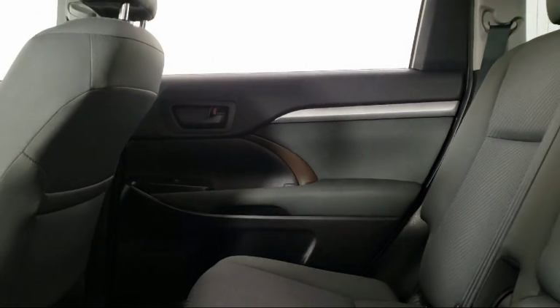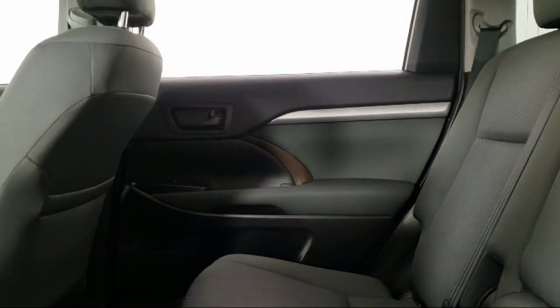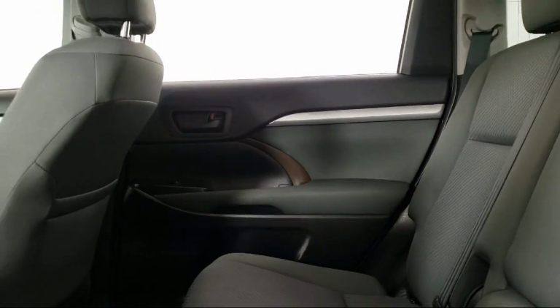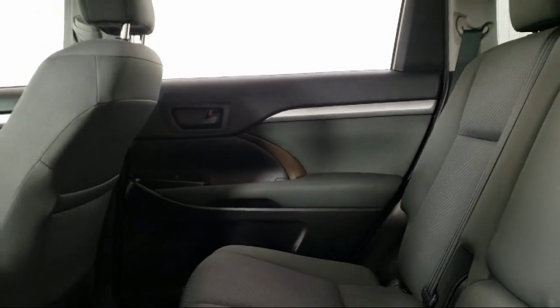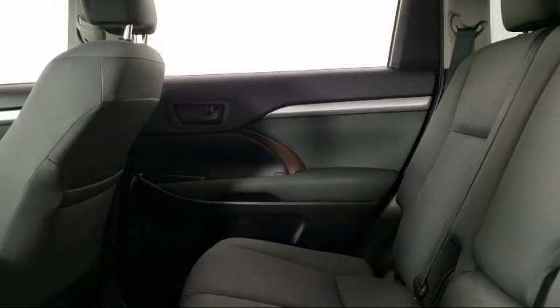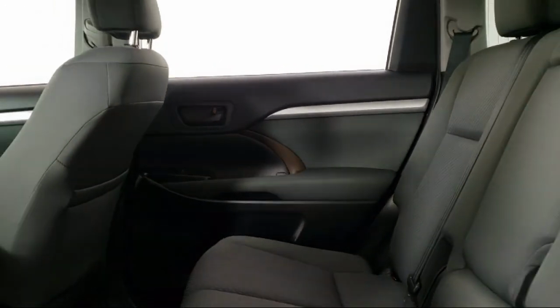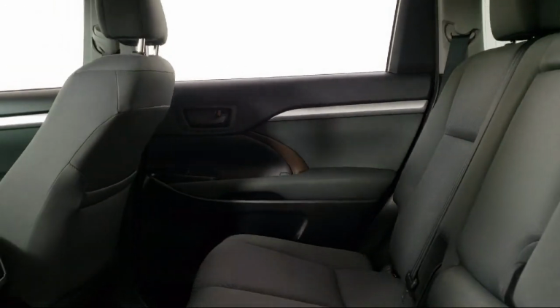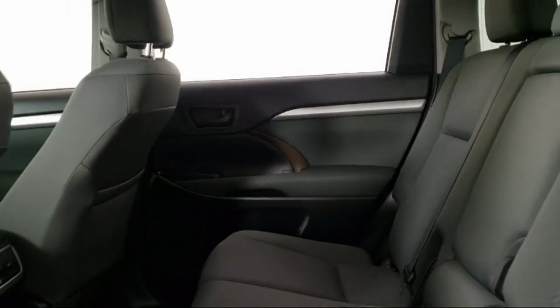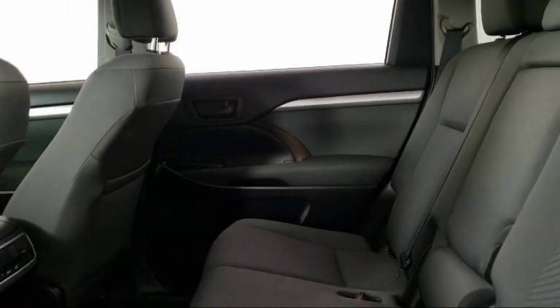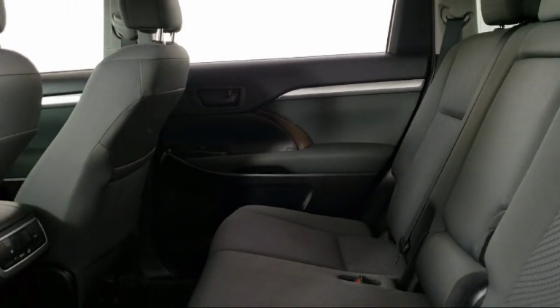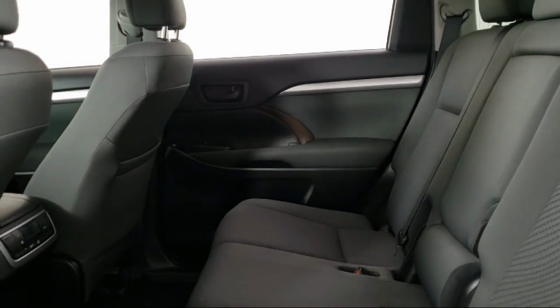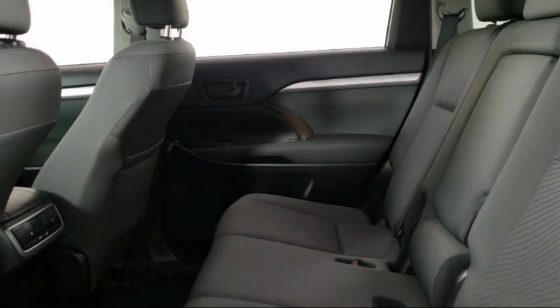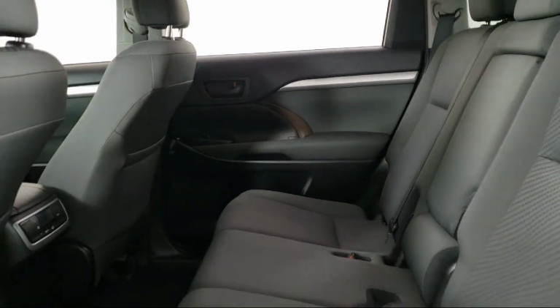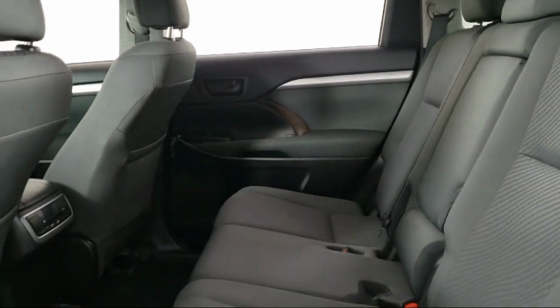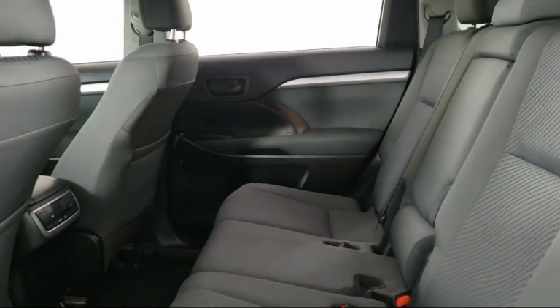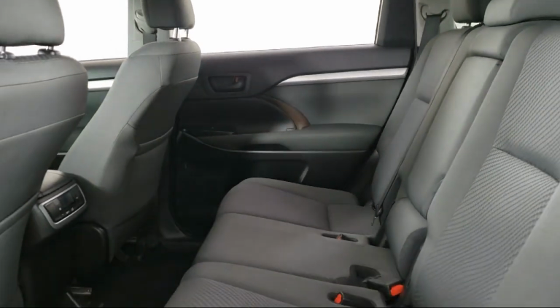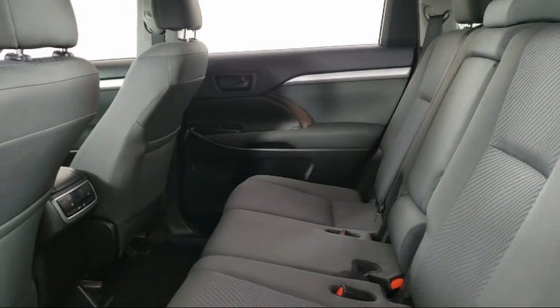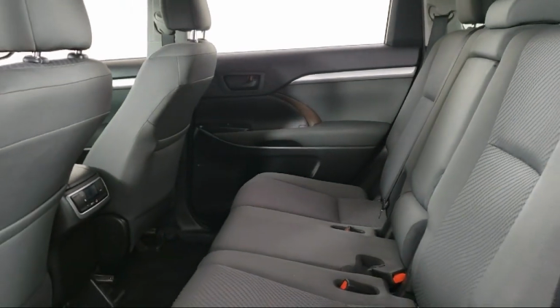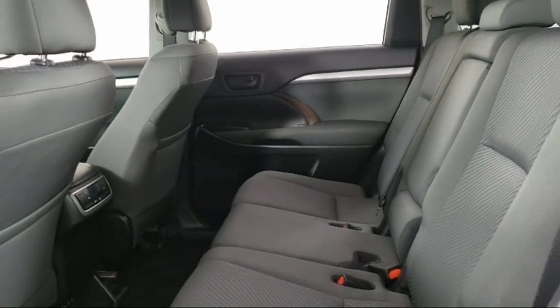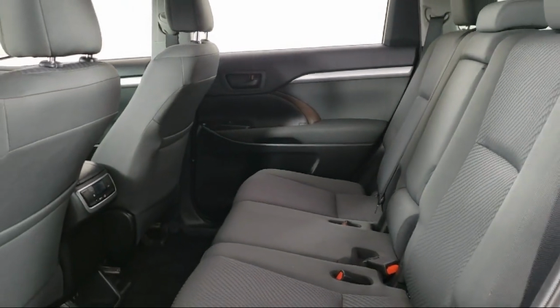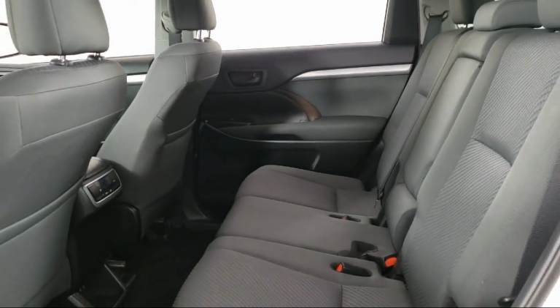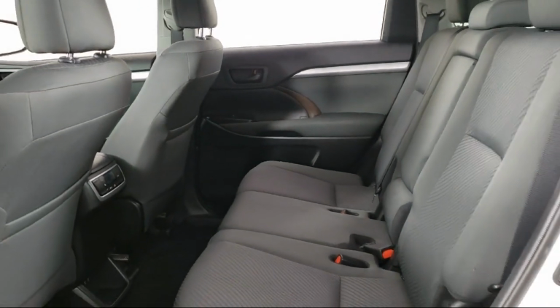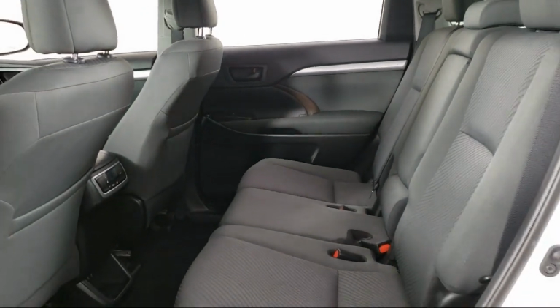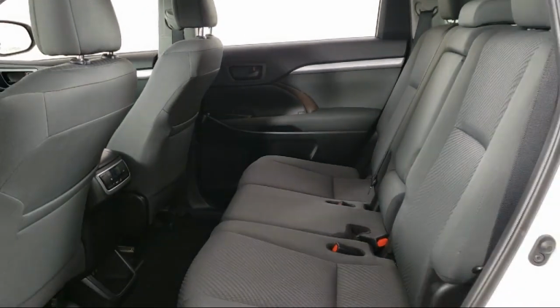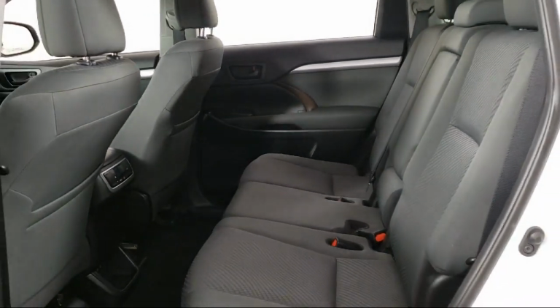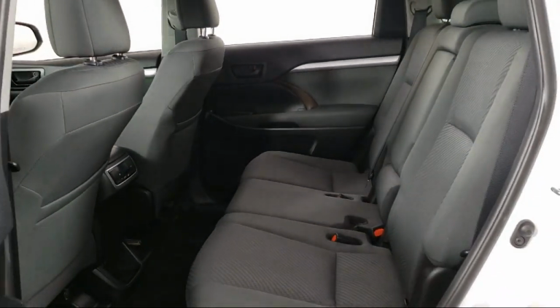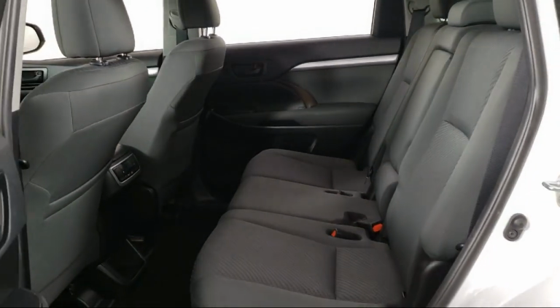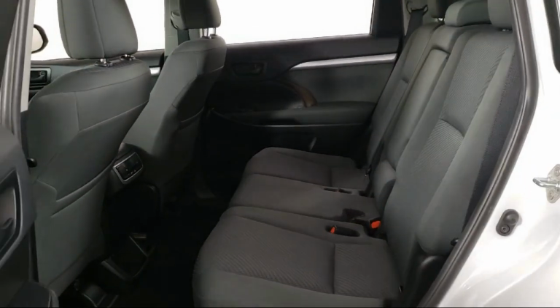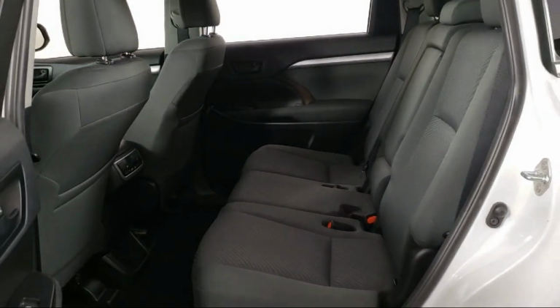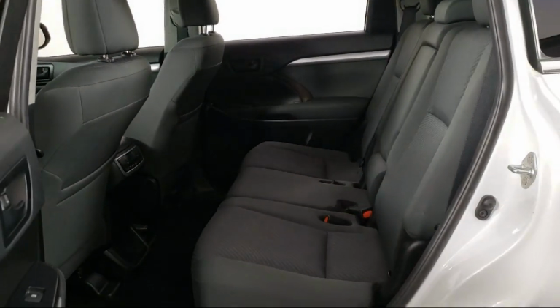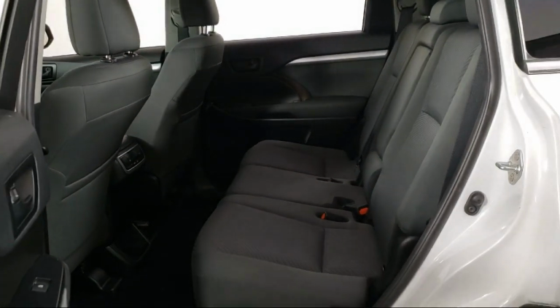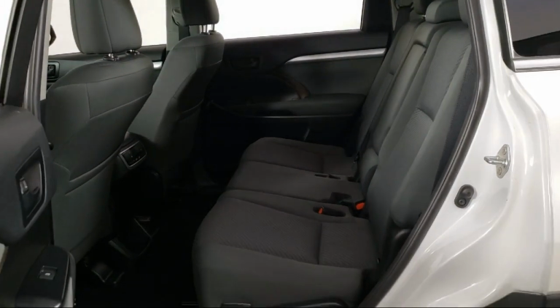Third Row Seating, Fully Automatic Headlights, and has less than 30,000 miles on the odometer.